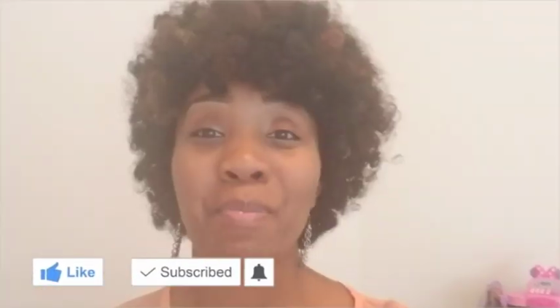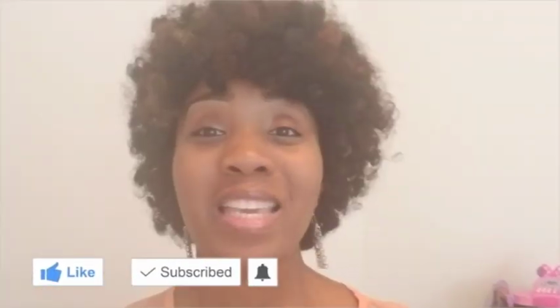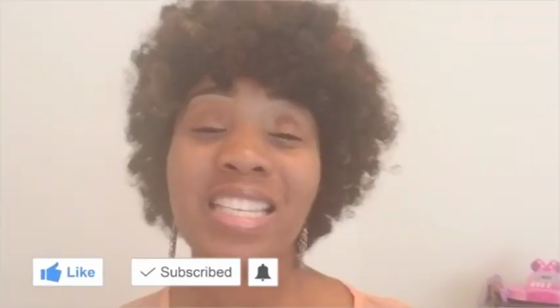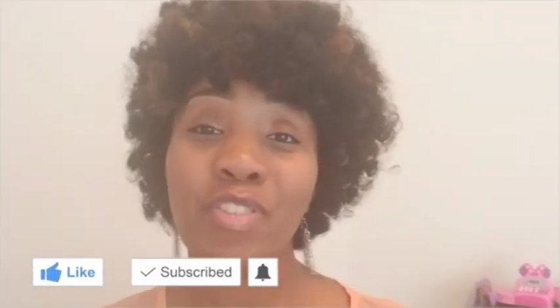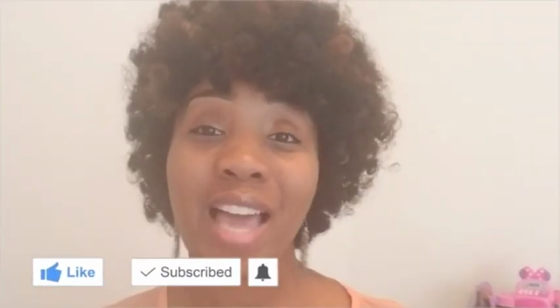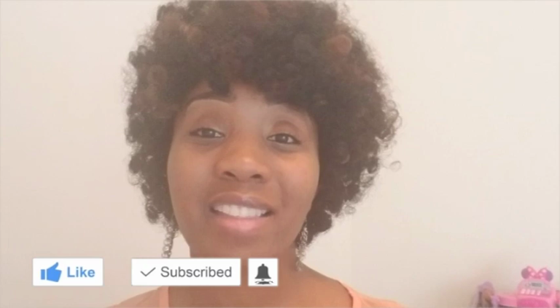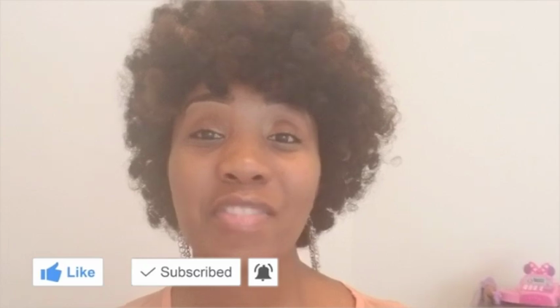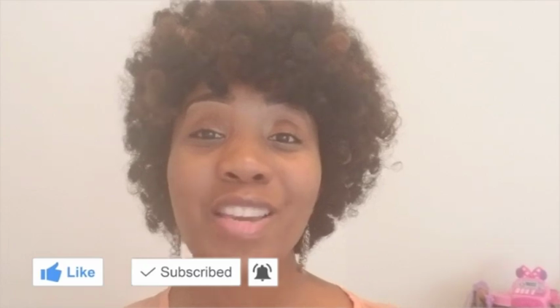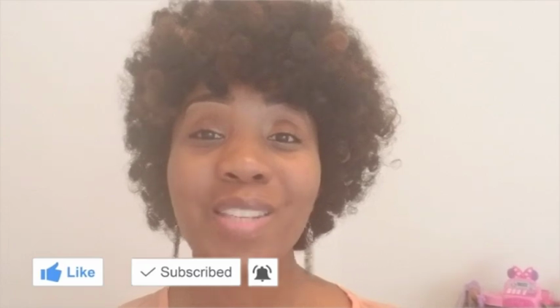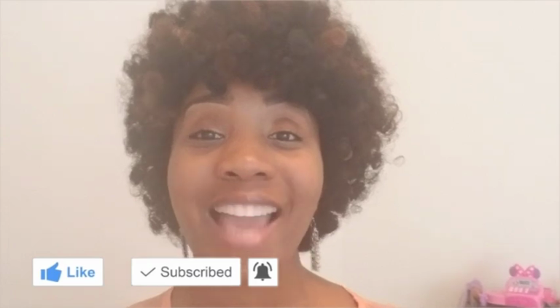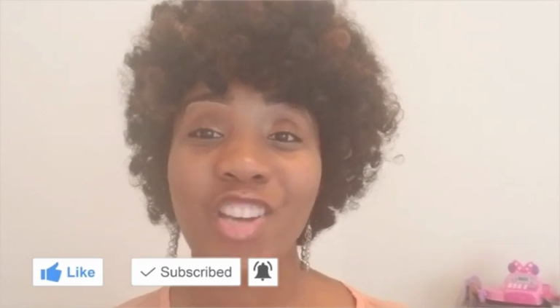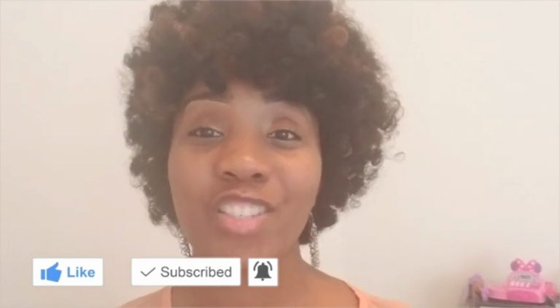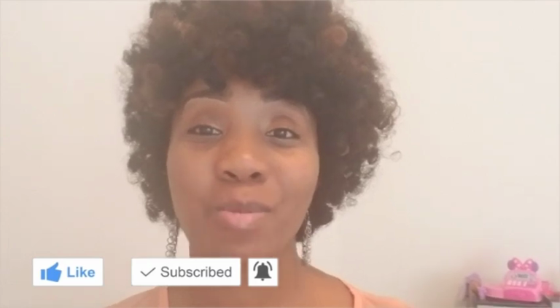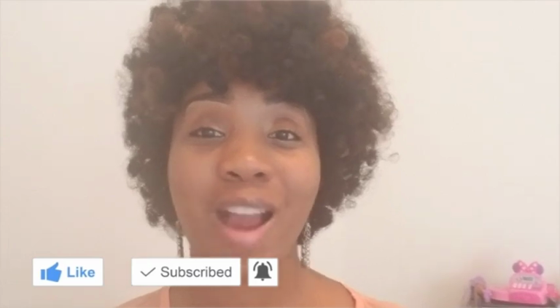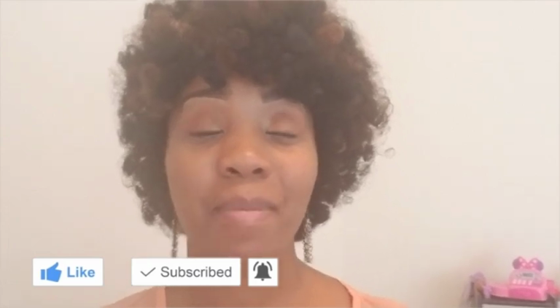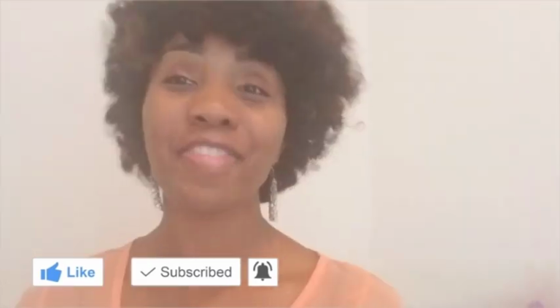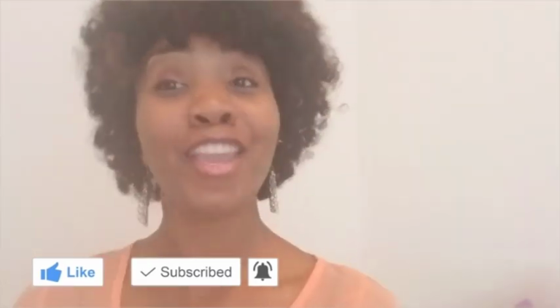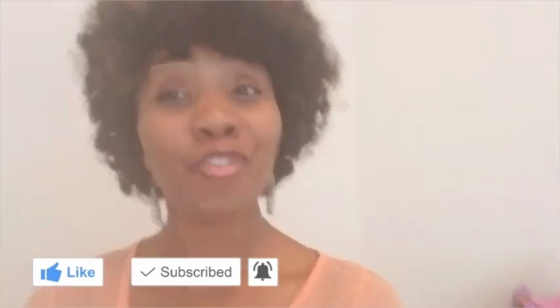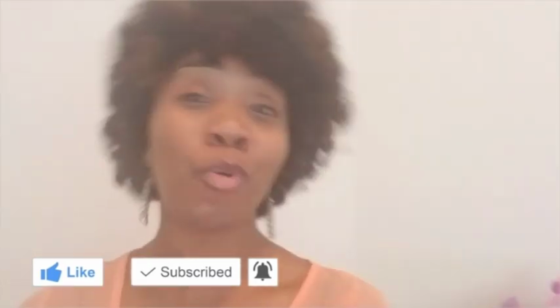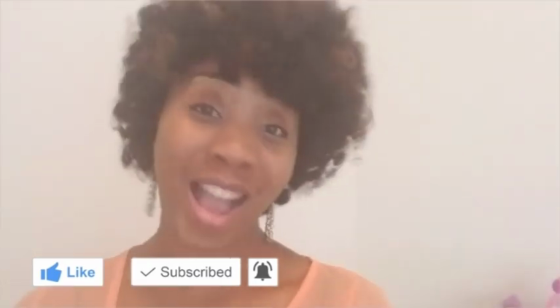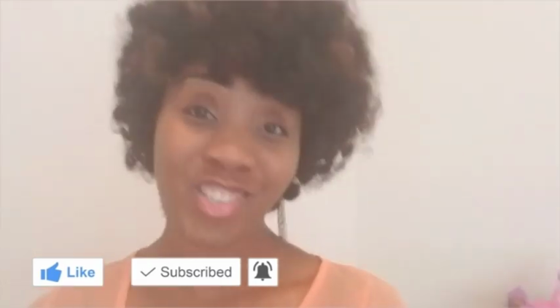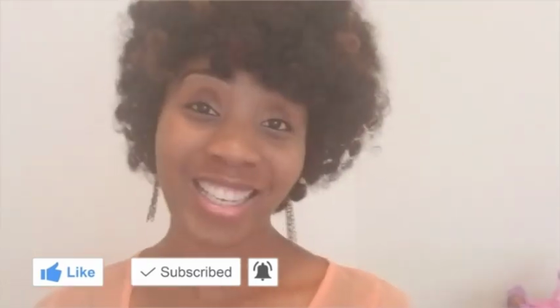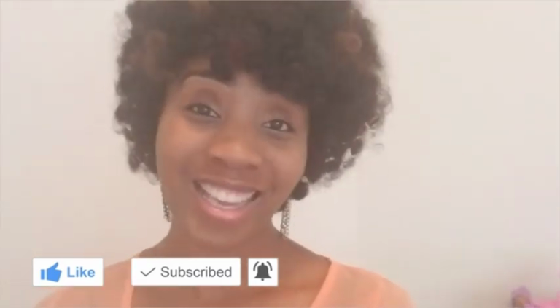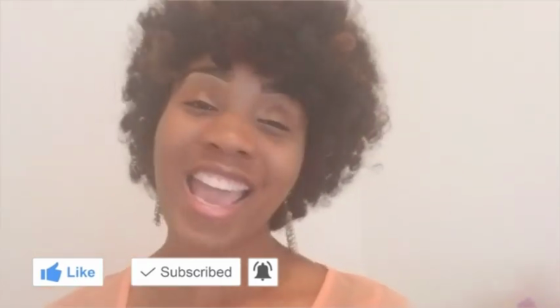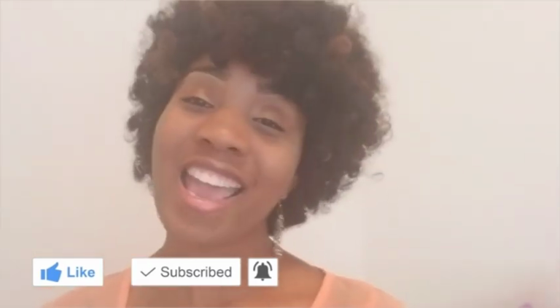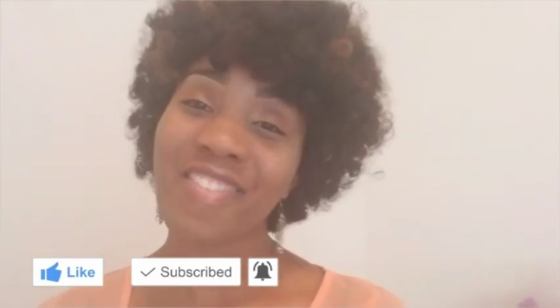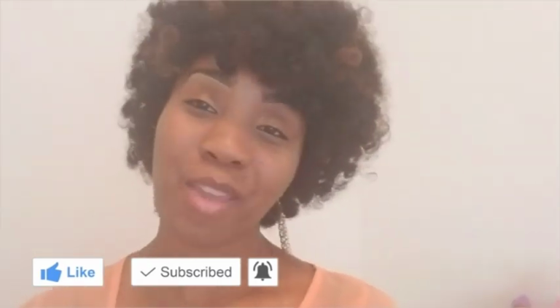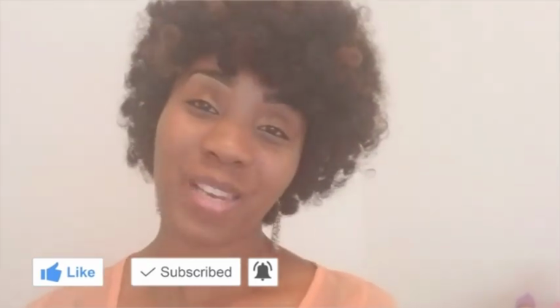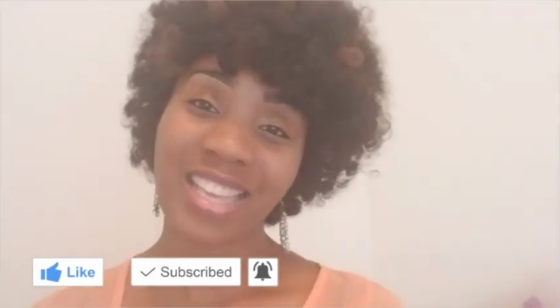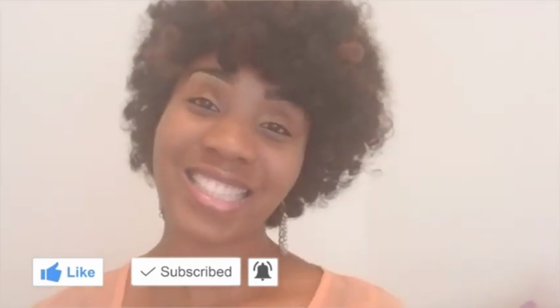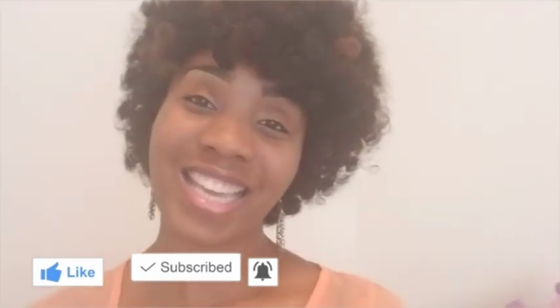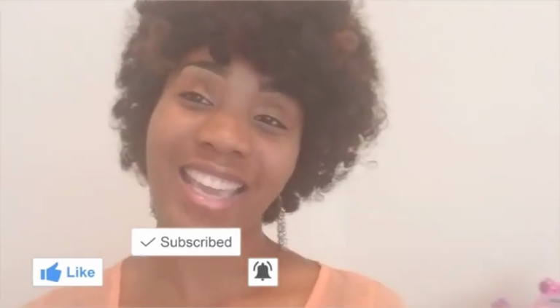Please, if you like this video, like, share, and subscribe. Thank you for watching. Have a blessed day.